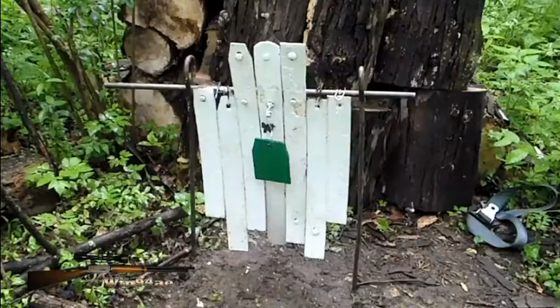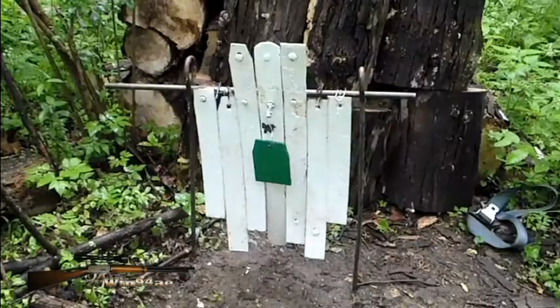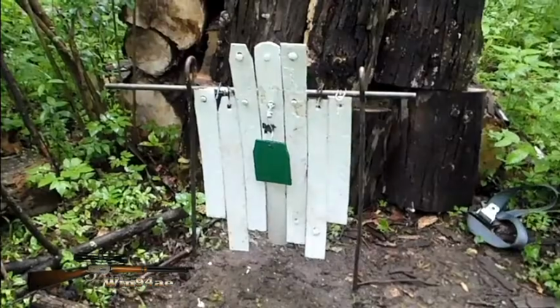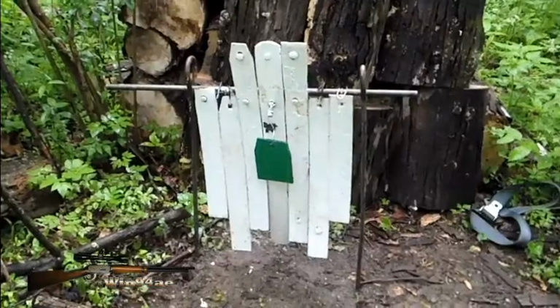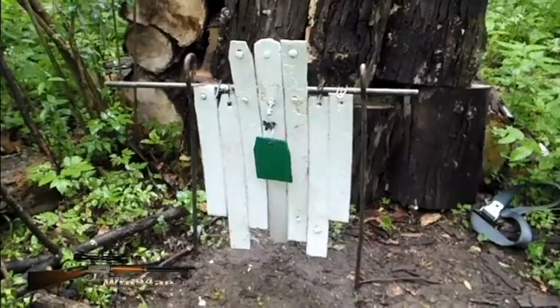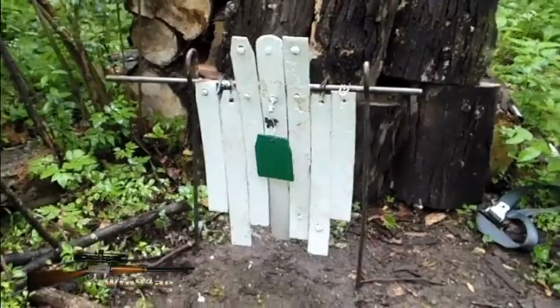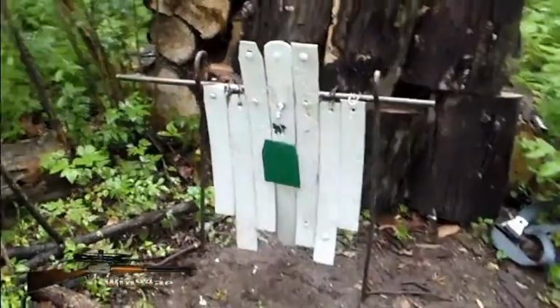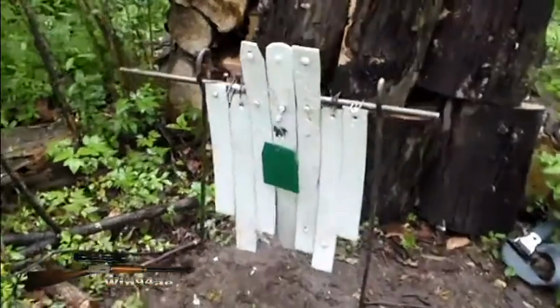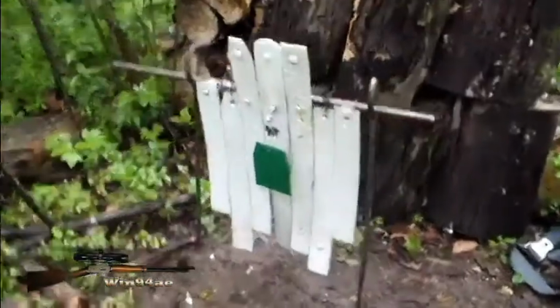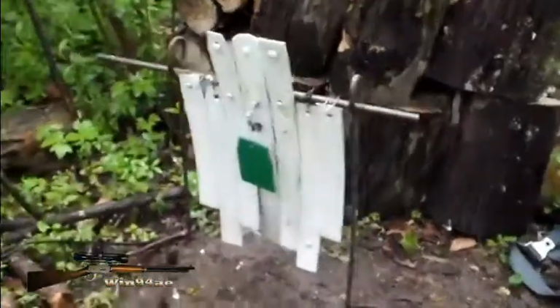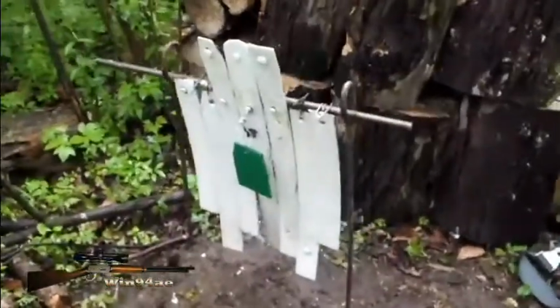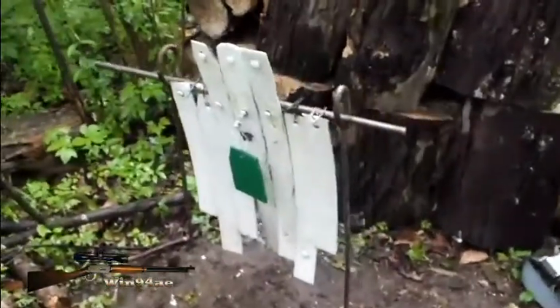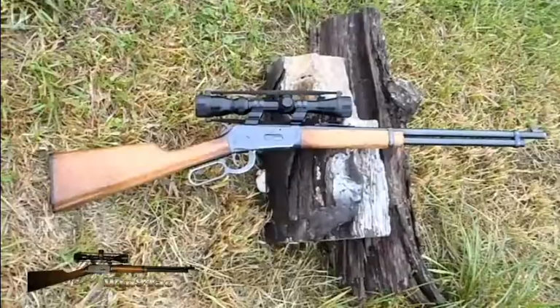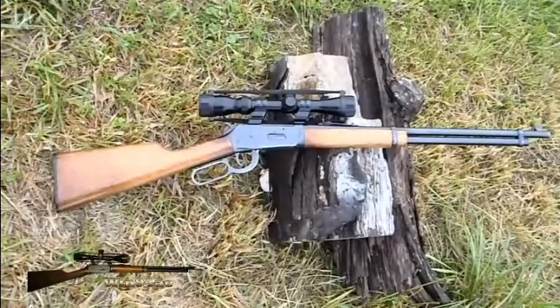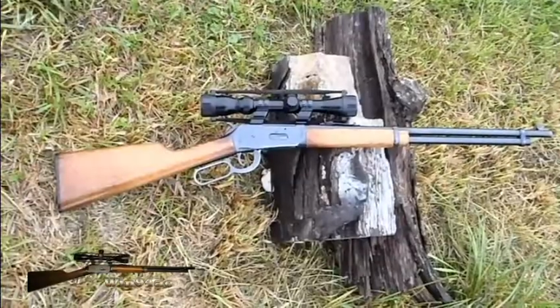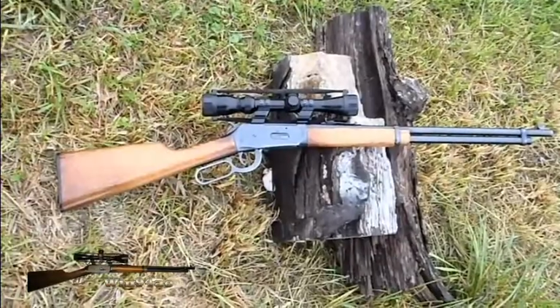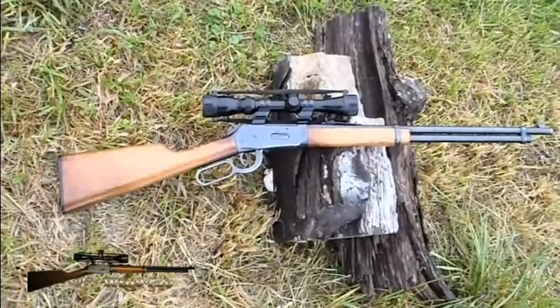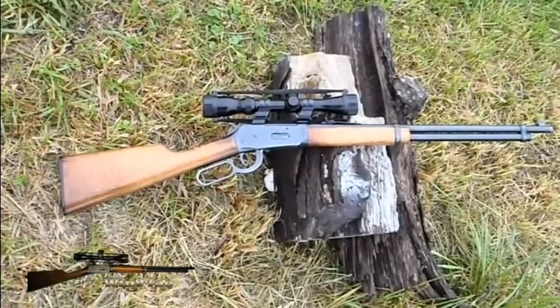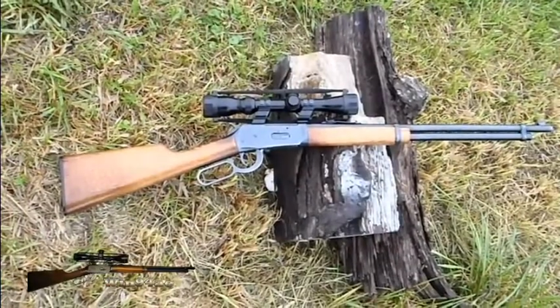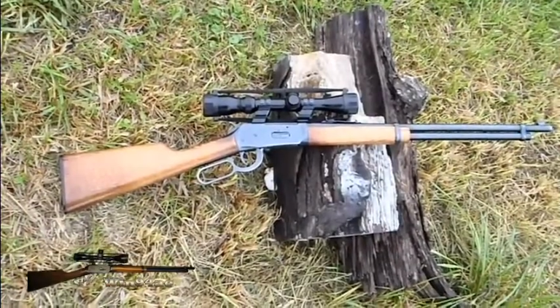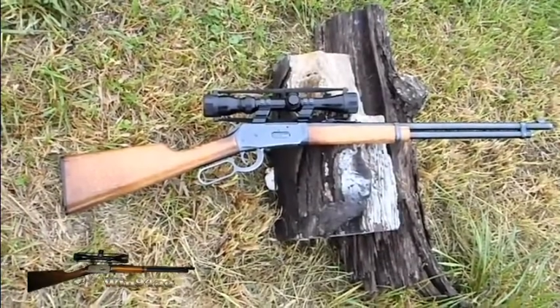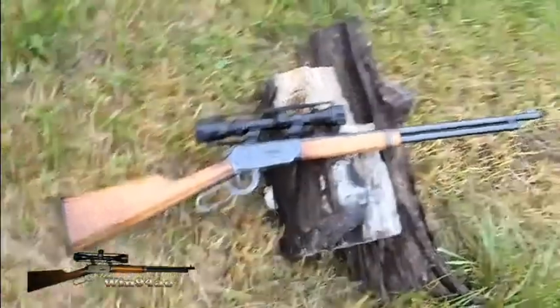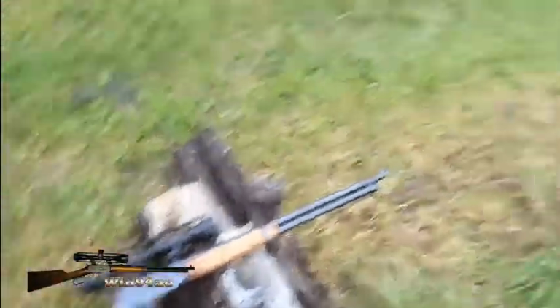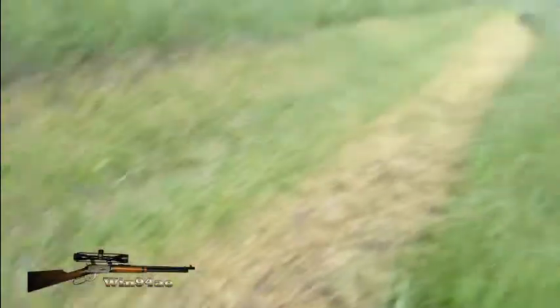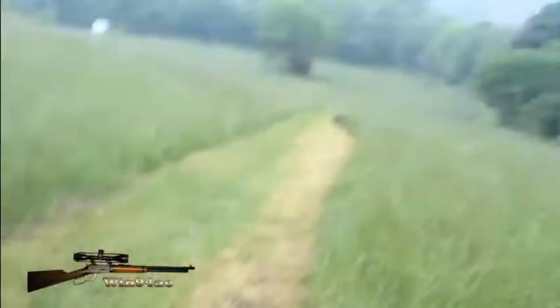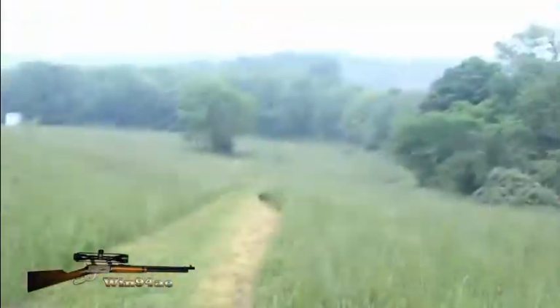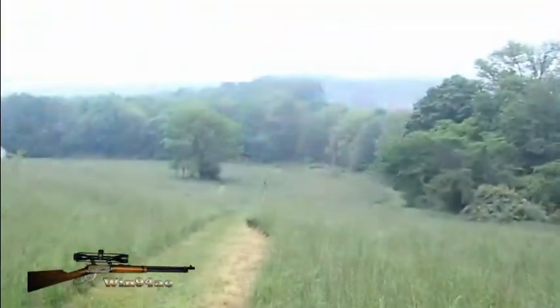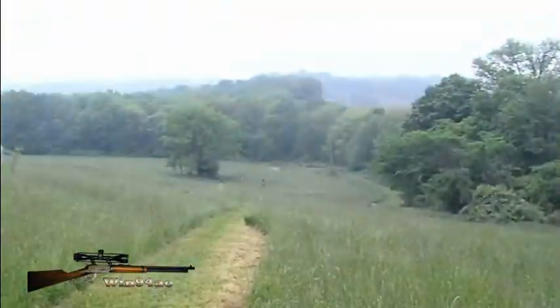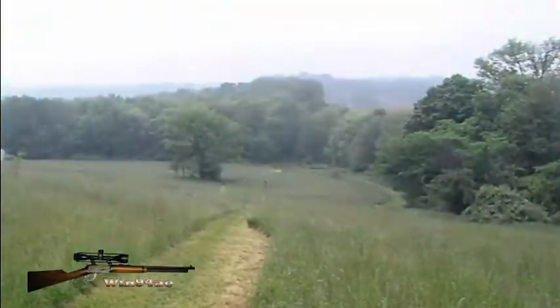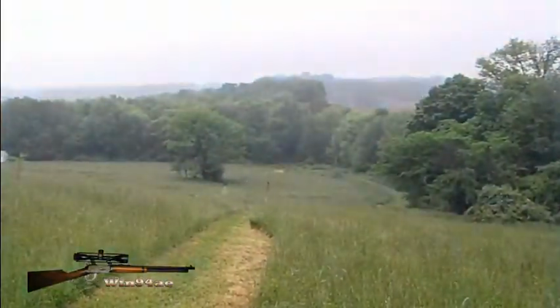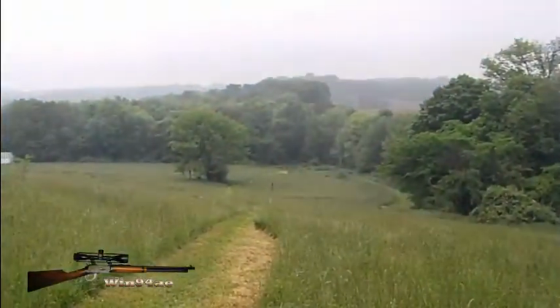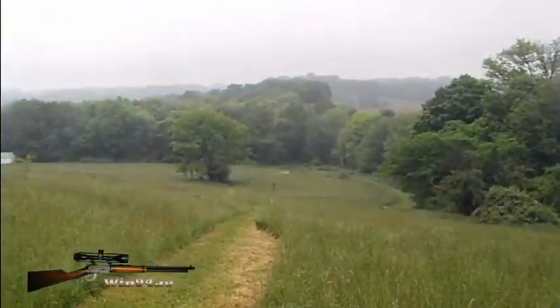4 inch target in front of a torso. Wind 94AE off the log, 350 yards.